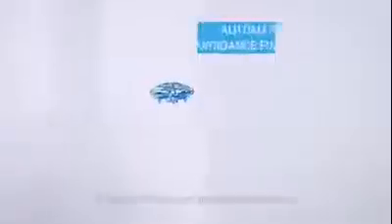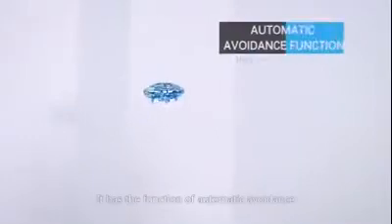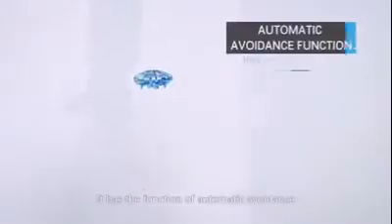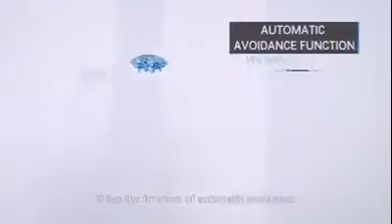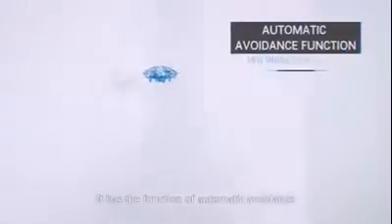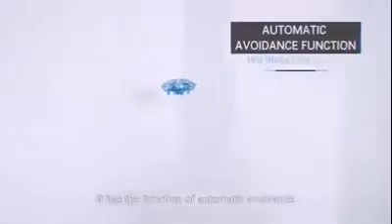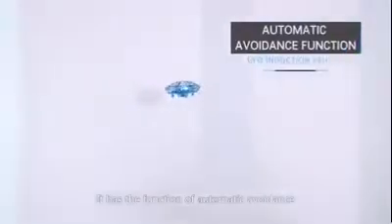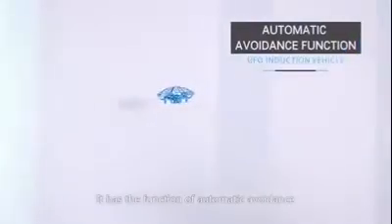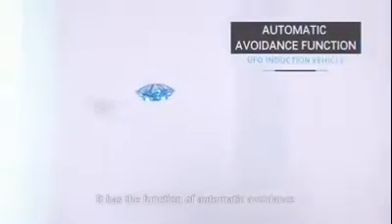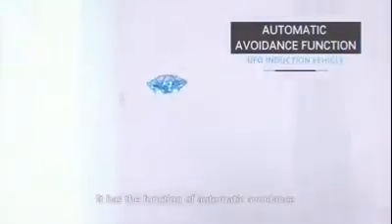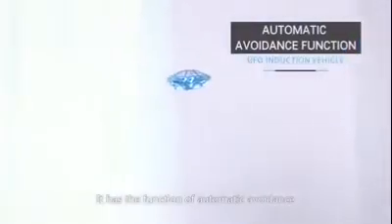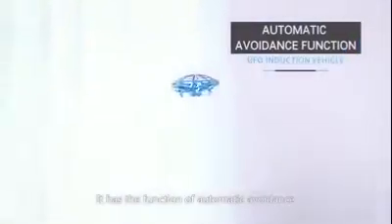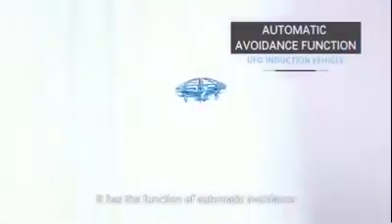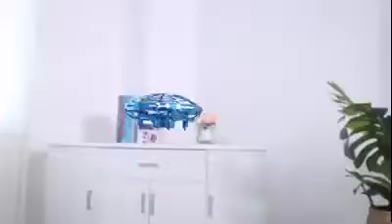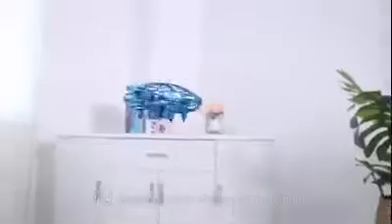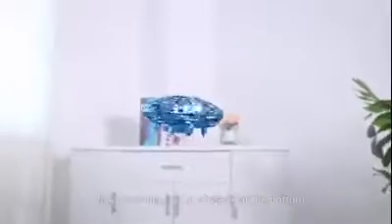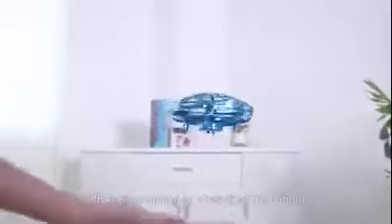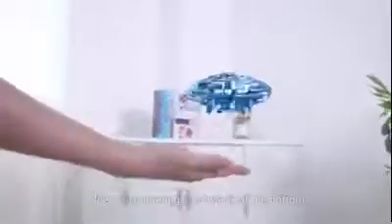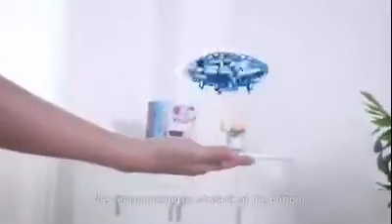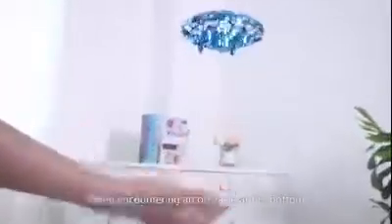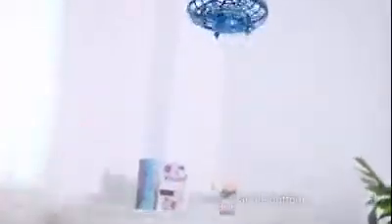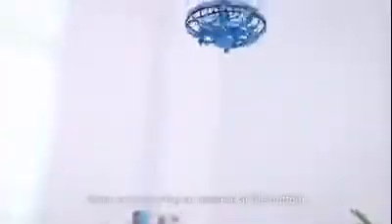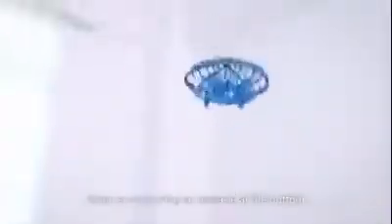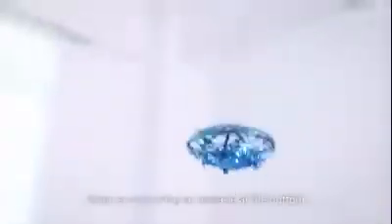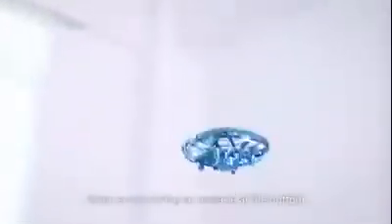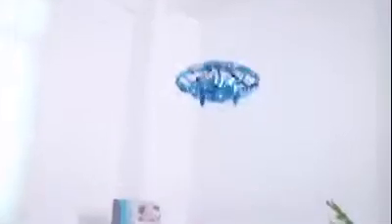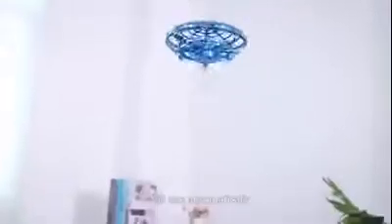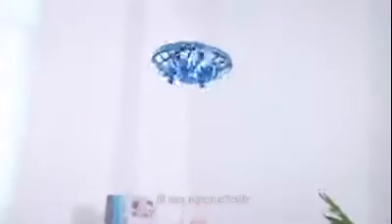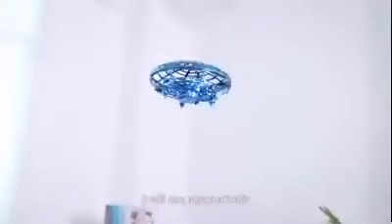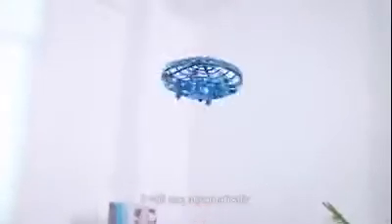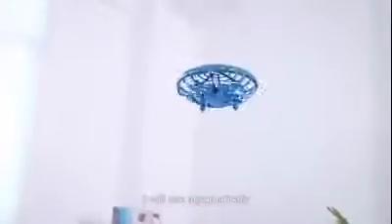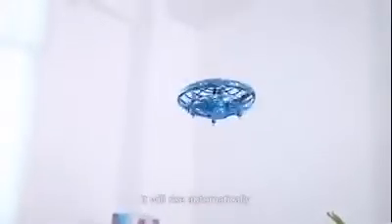It has the function of automatic avoidance. When encountering an obstacle at the bottom, it will rise automatically.